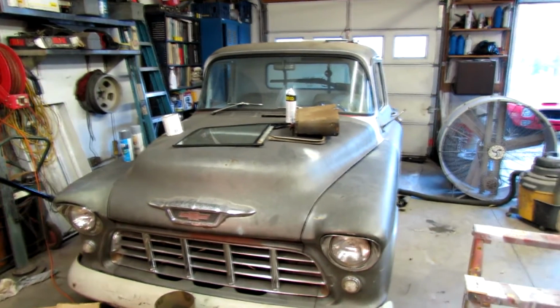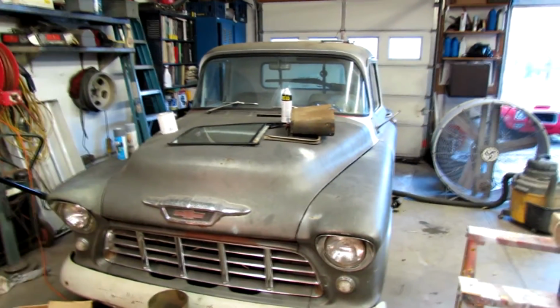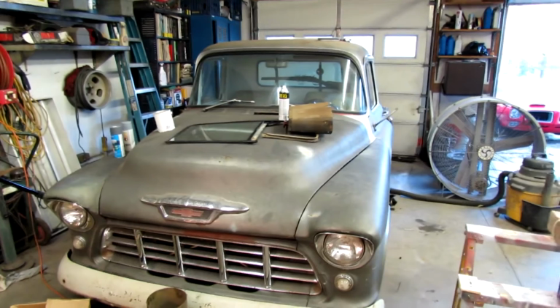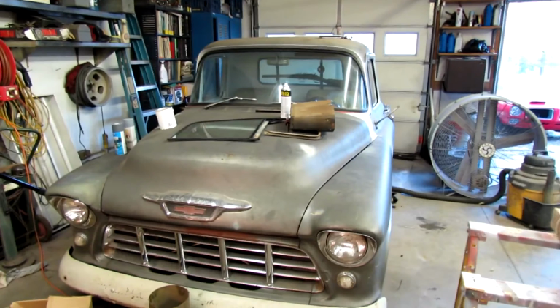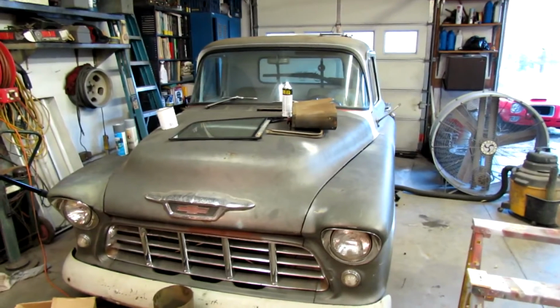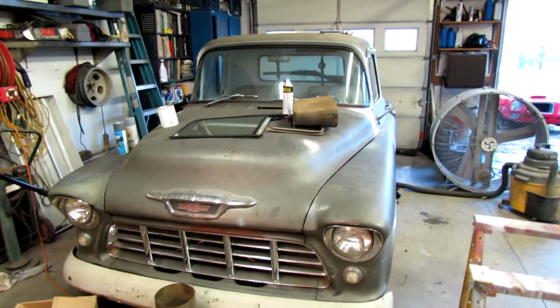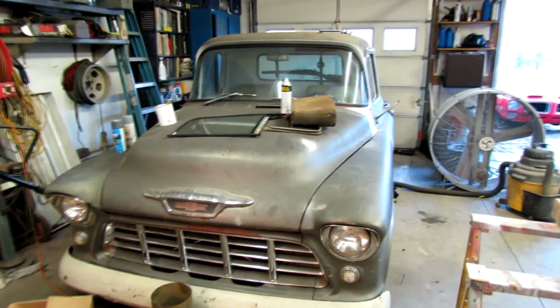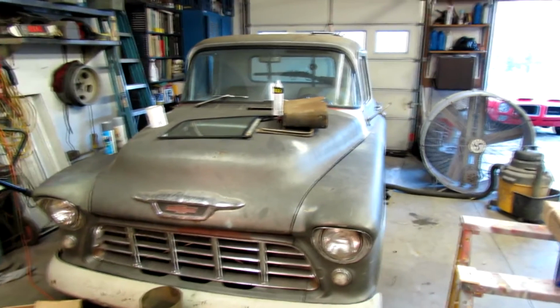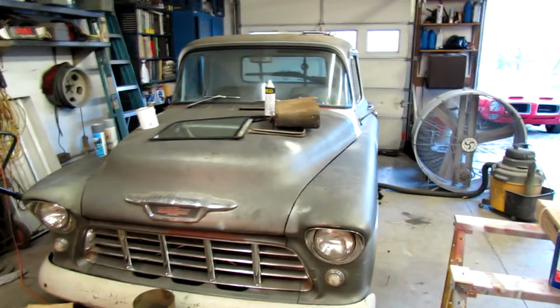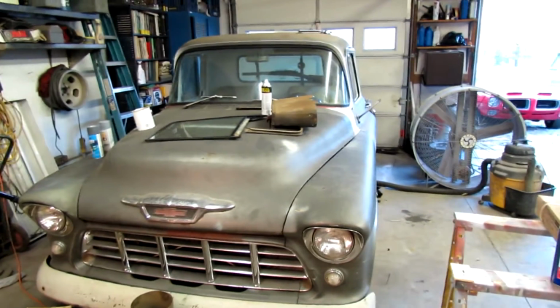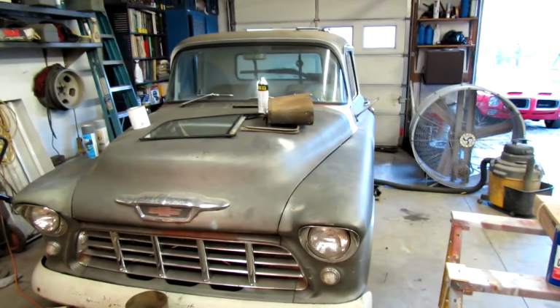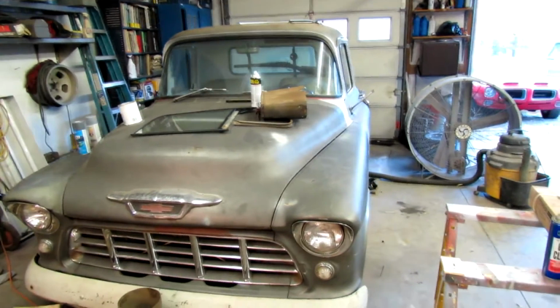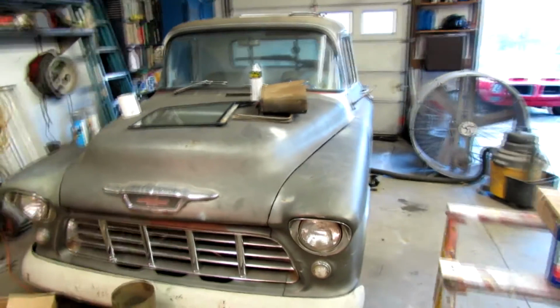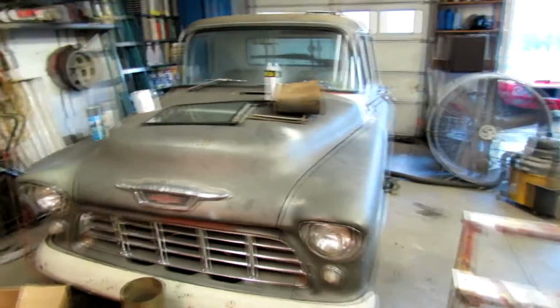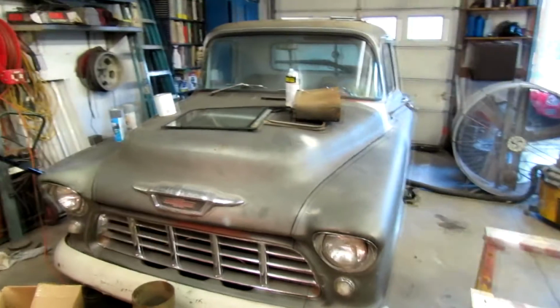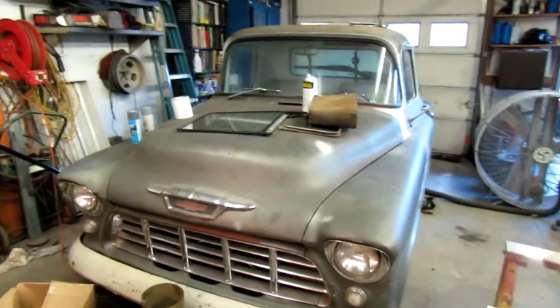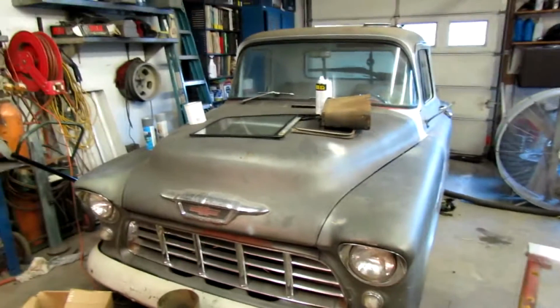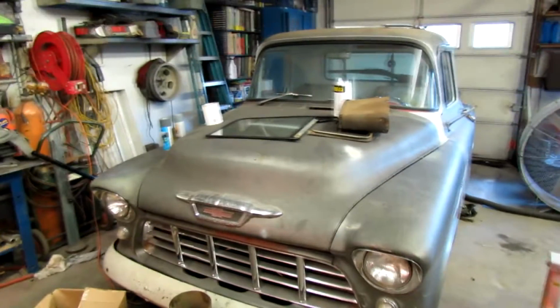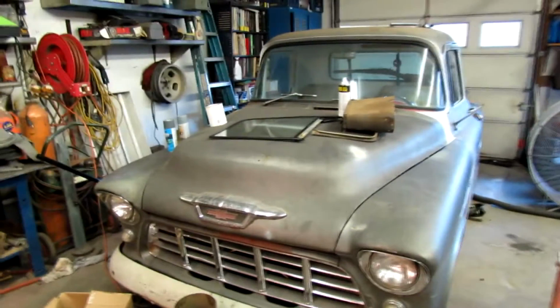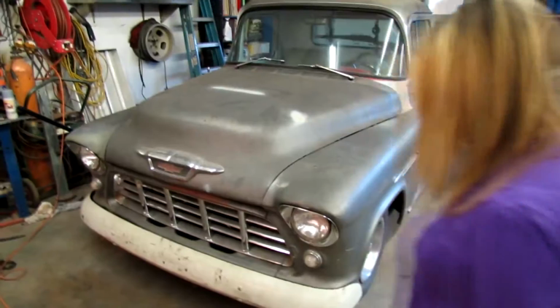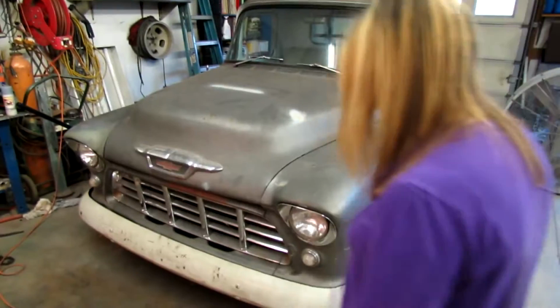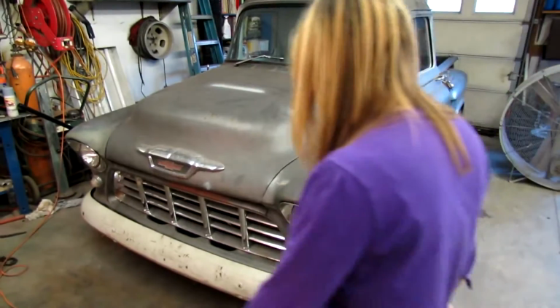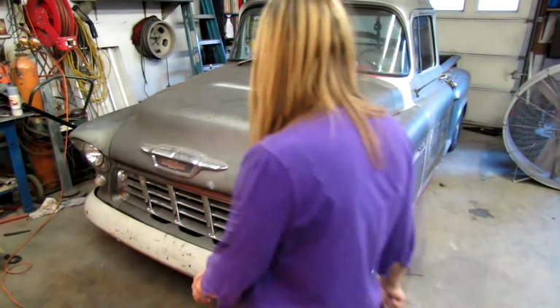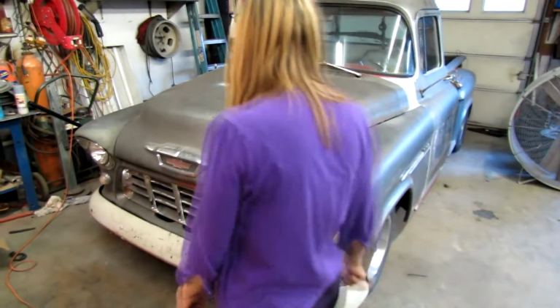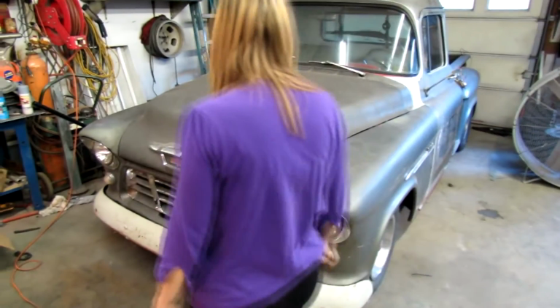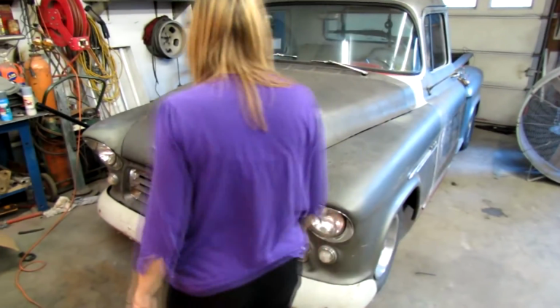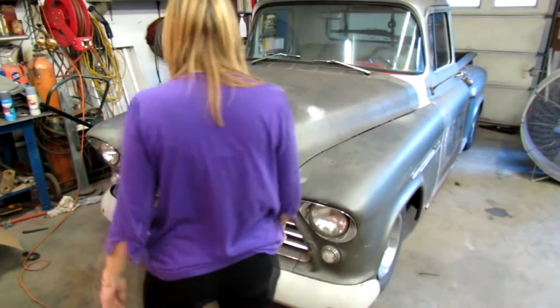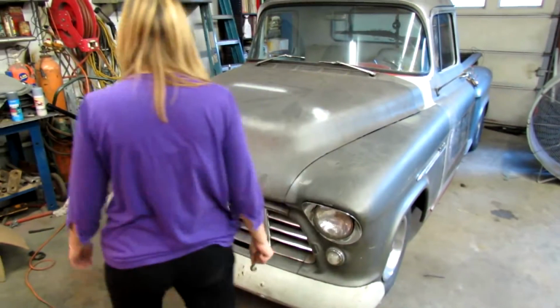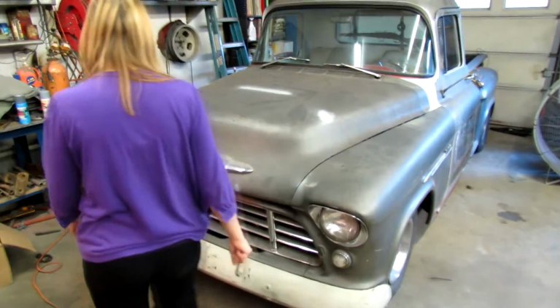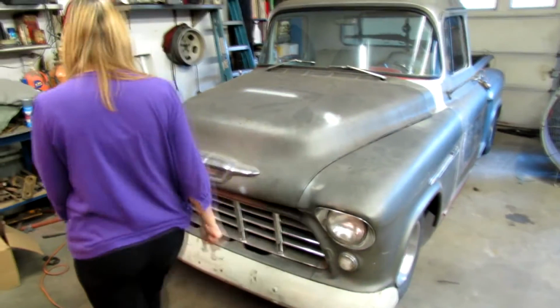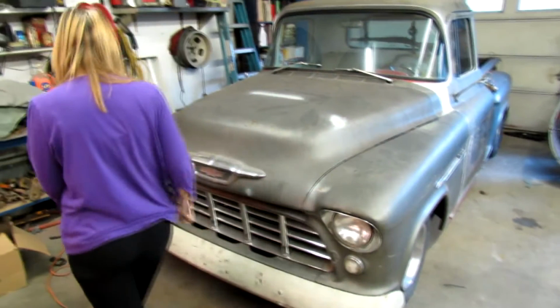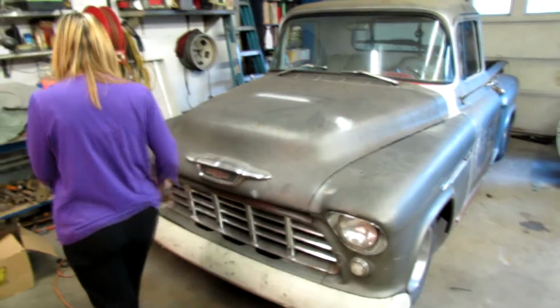I need to move the truck over to this side a little bit. Is there anything under it? I need to jack it up so I can see.